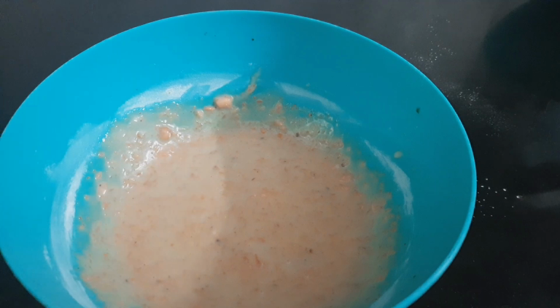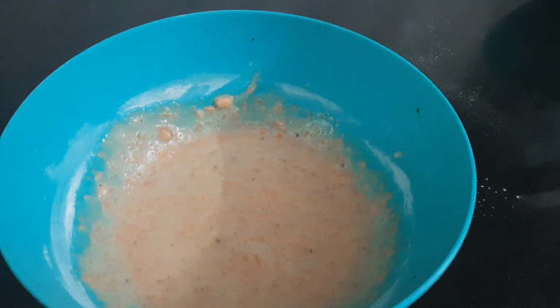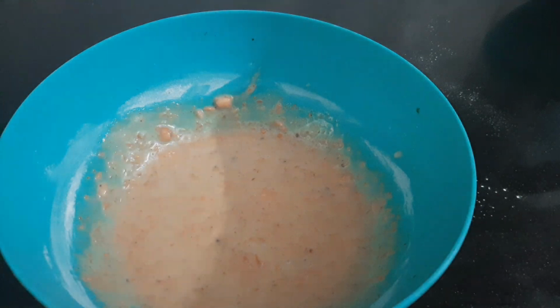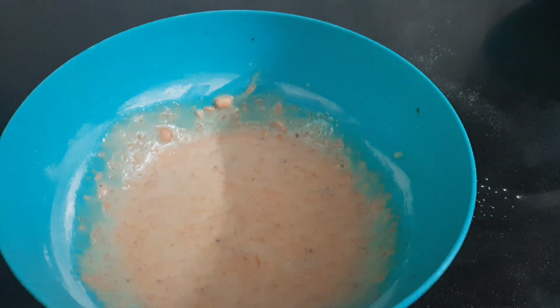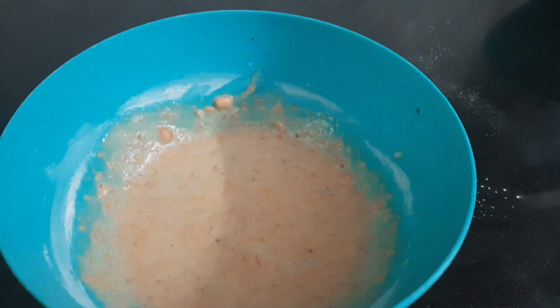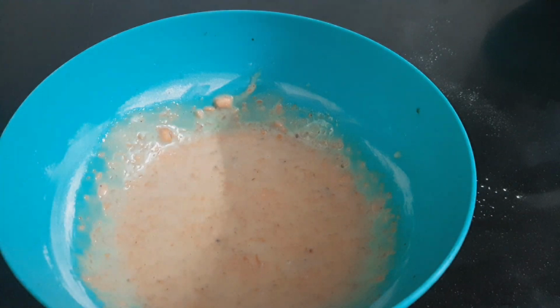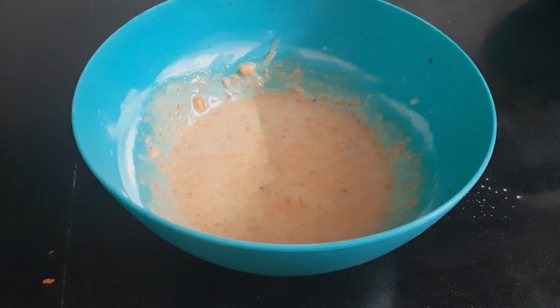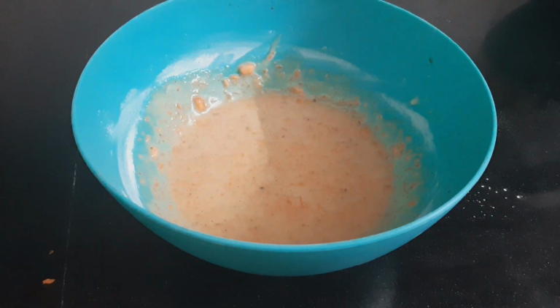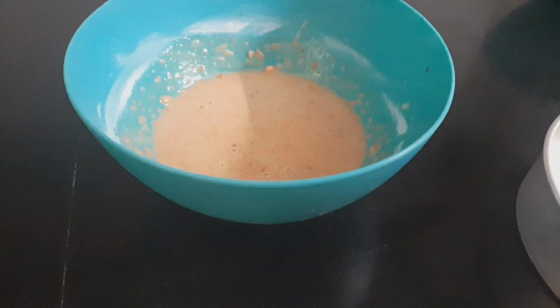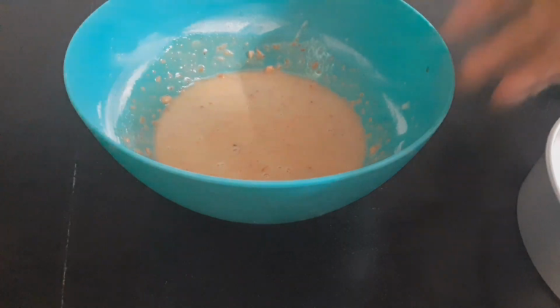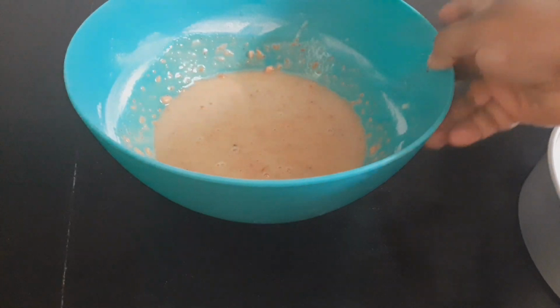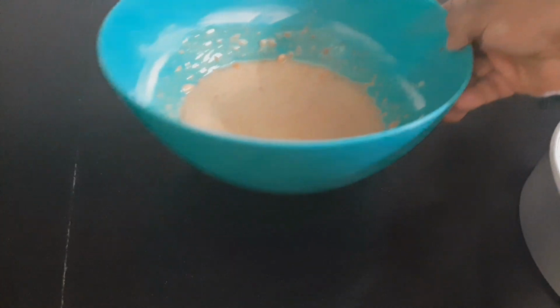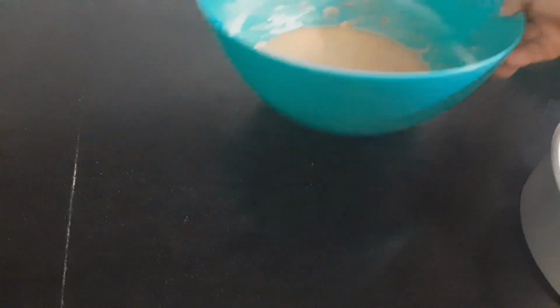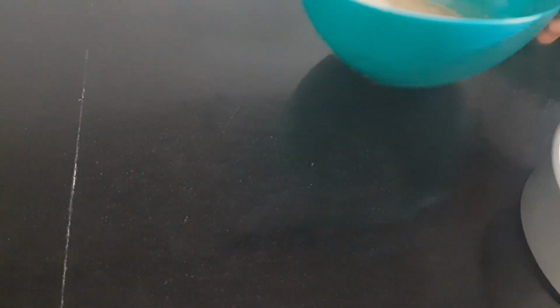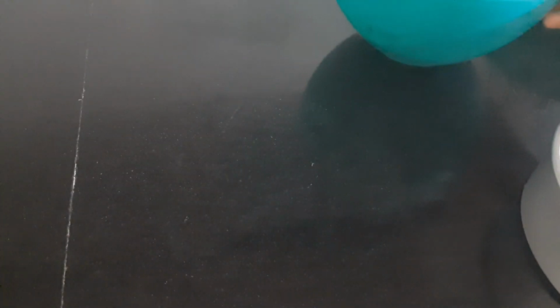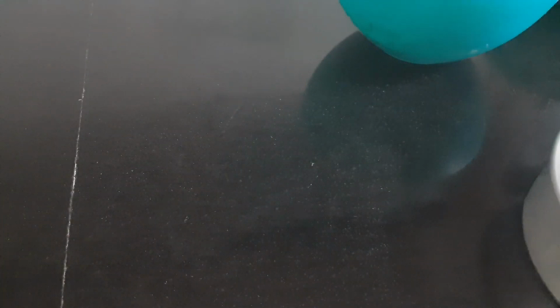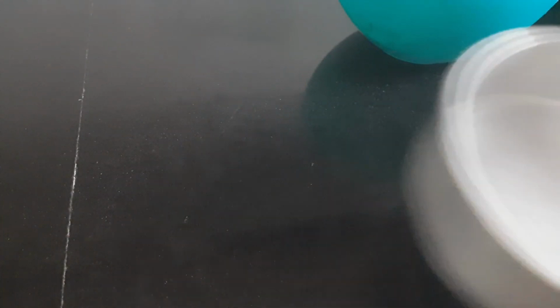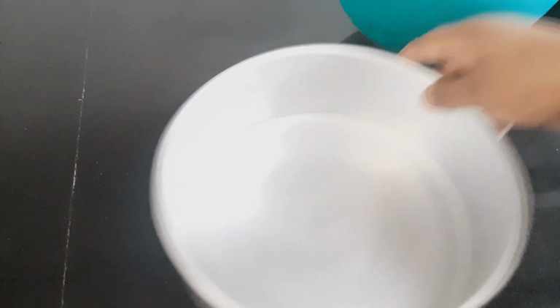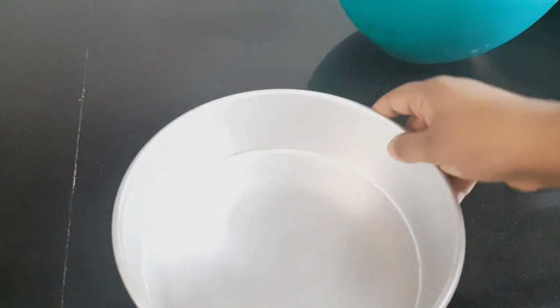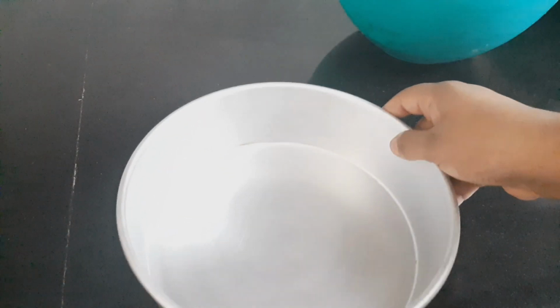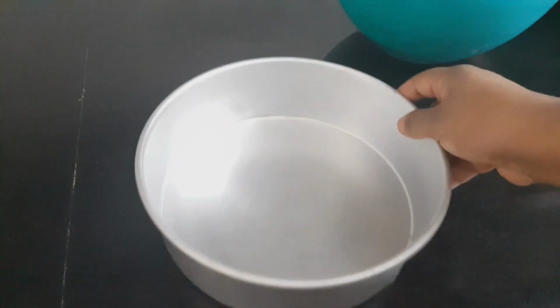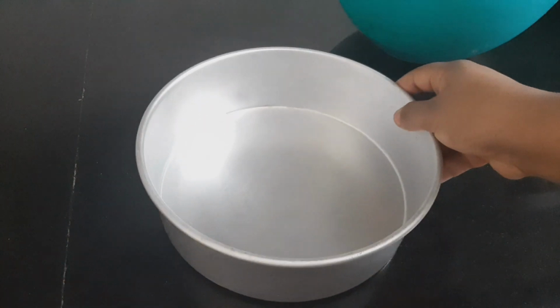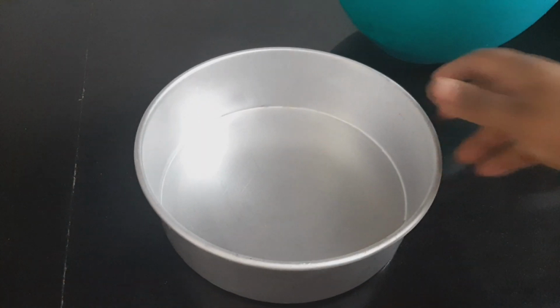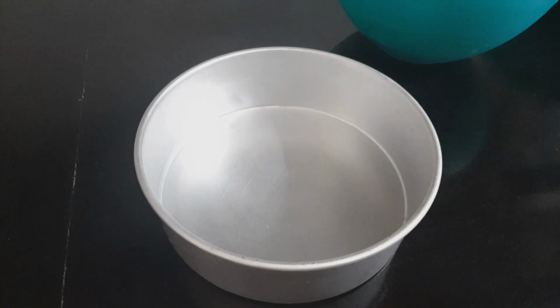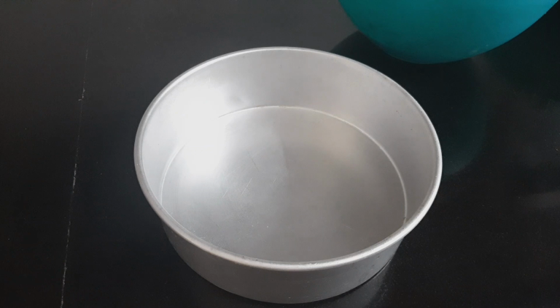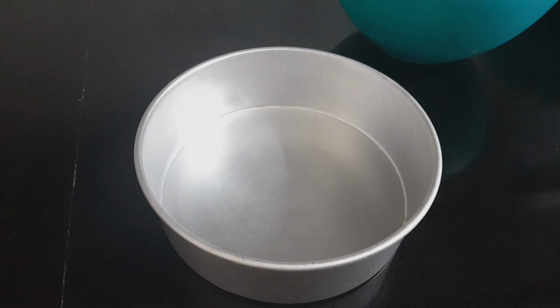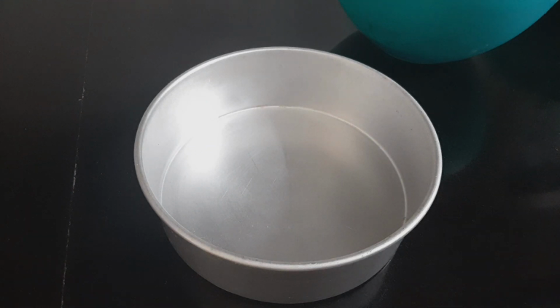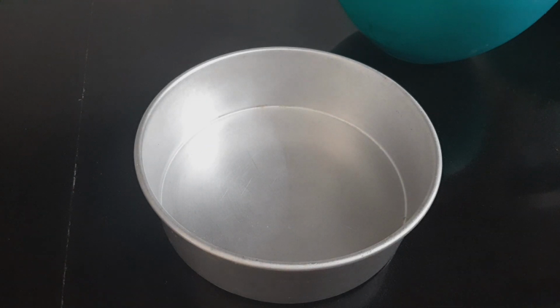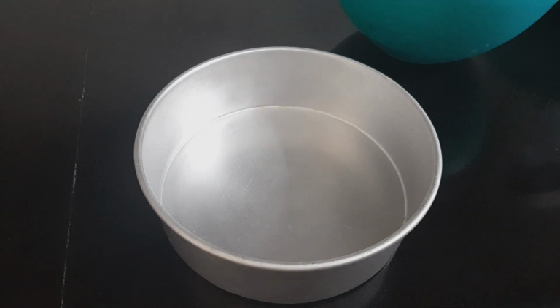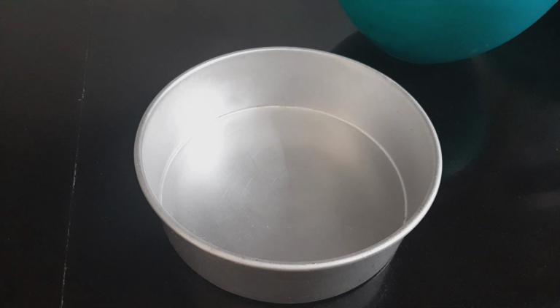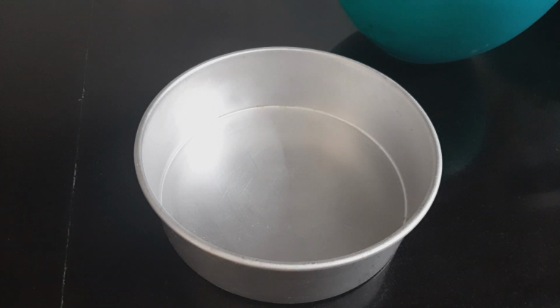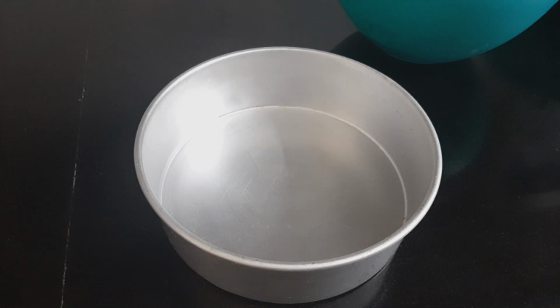Now we can bake in any mold. I am going to bake in a paper mold.